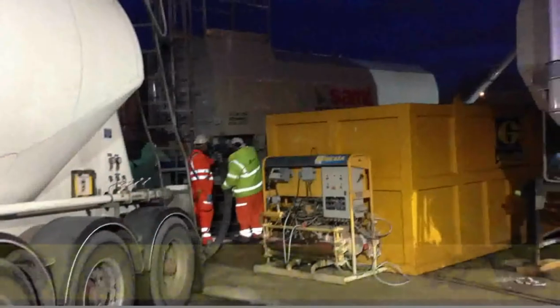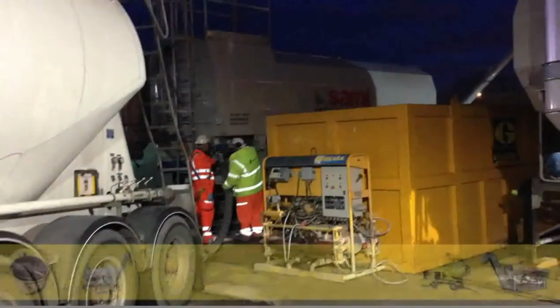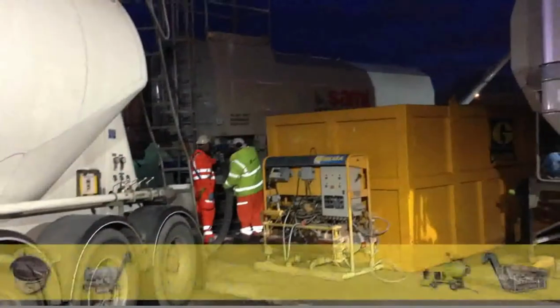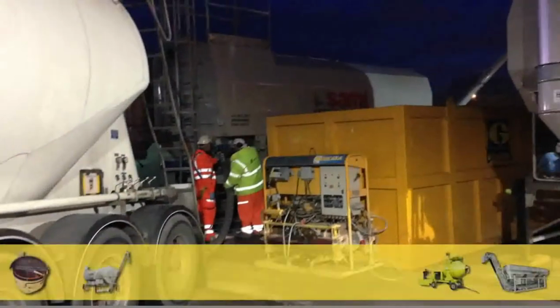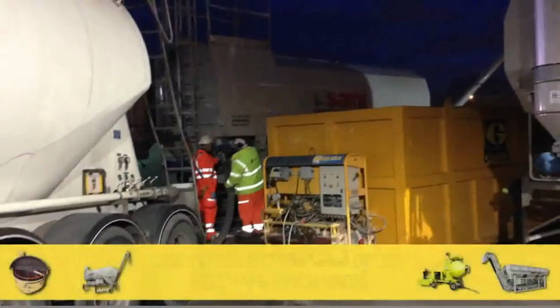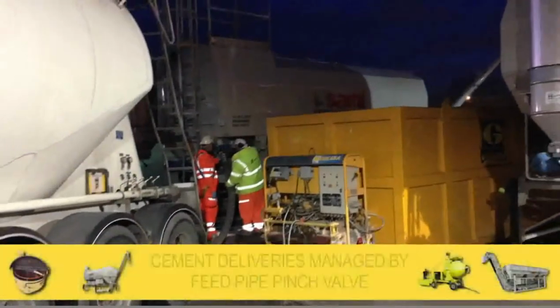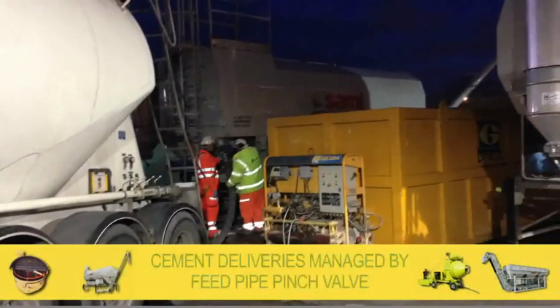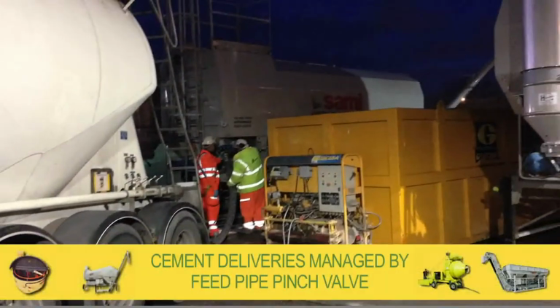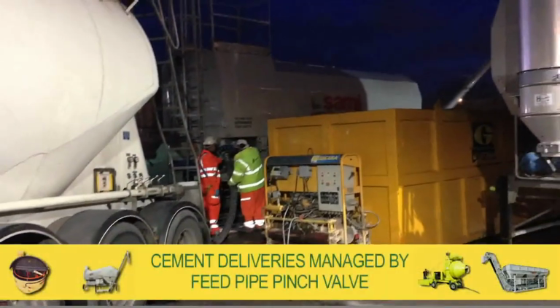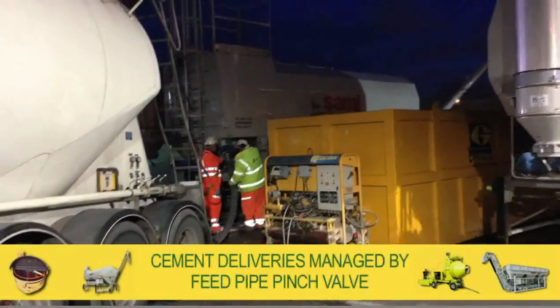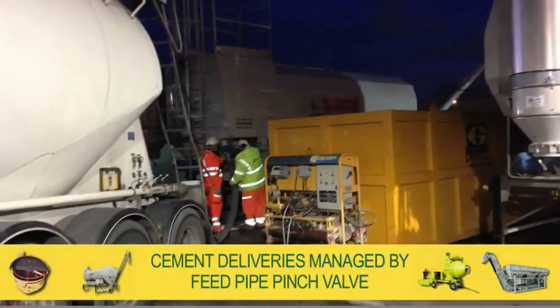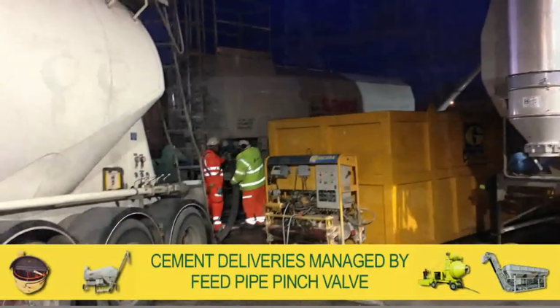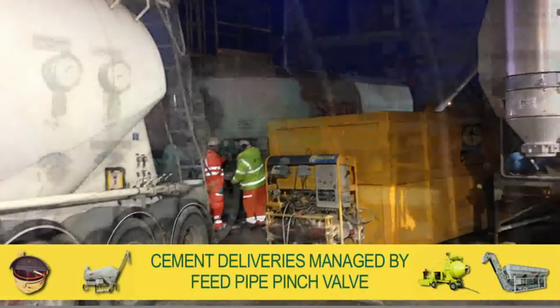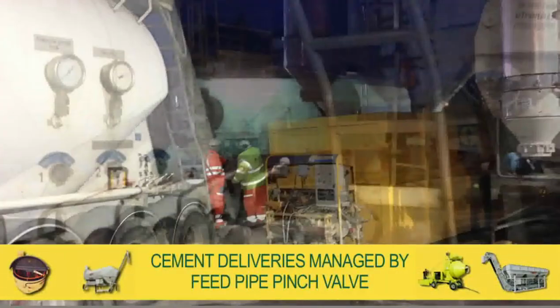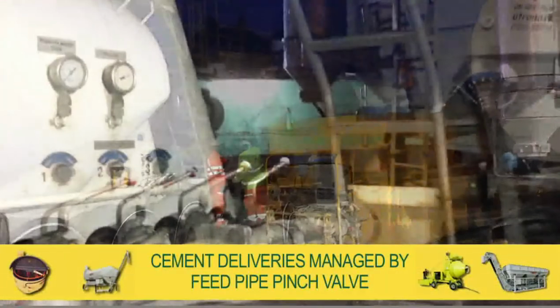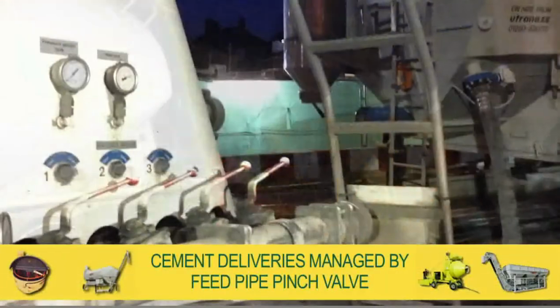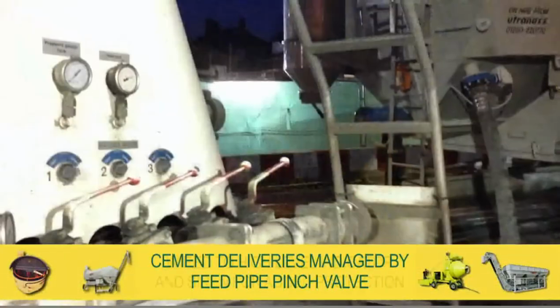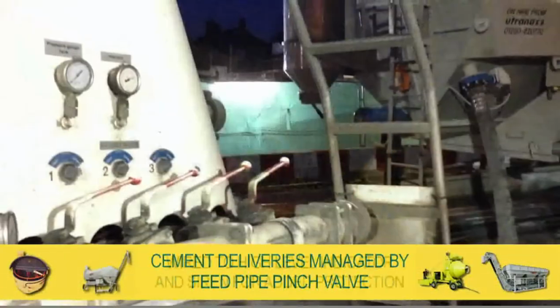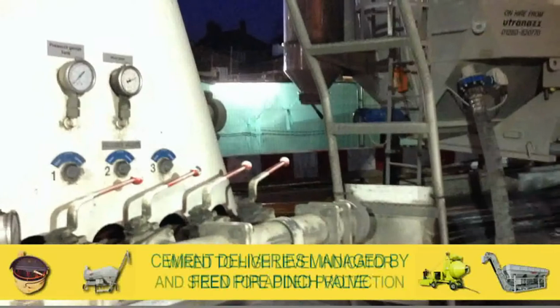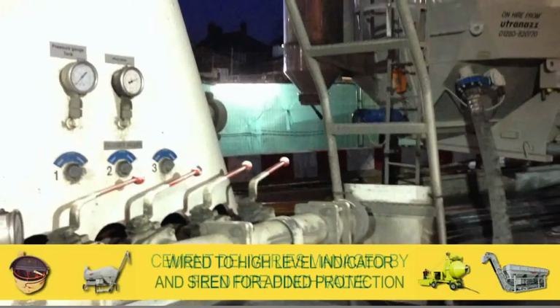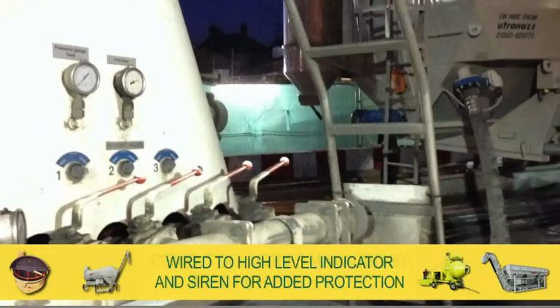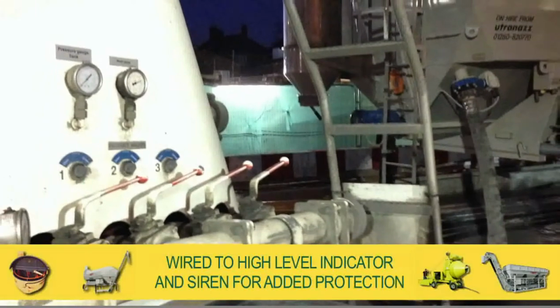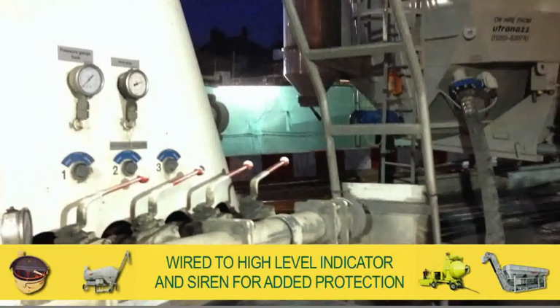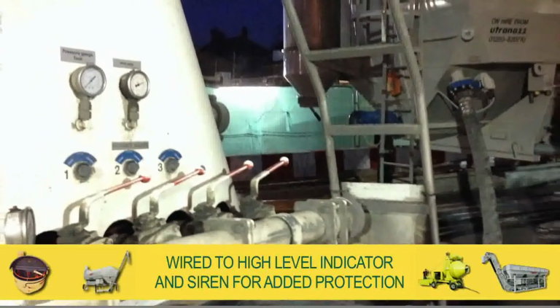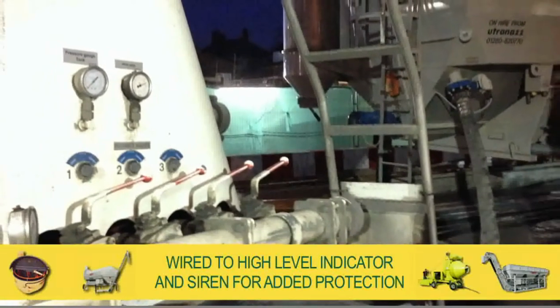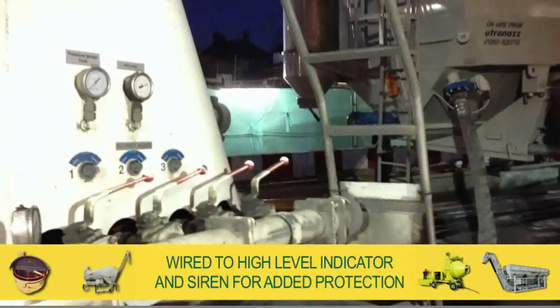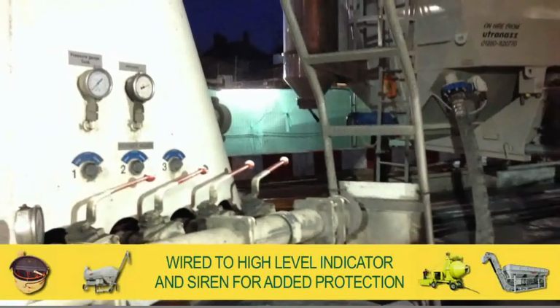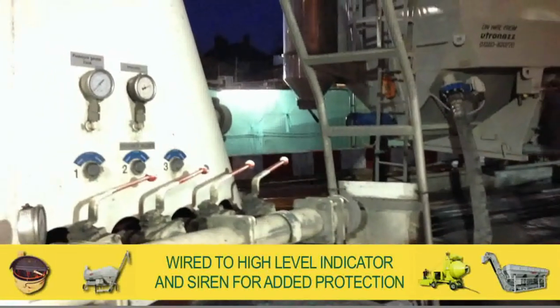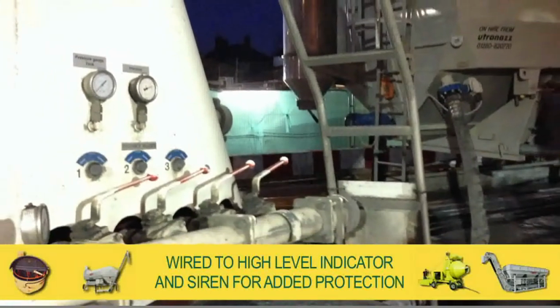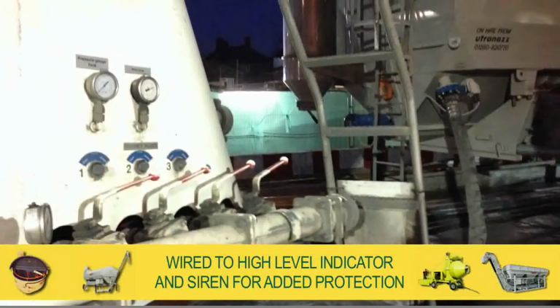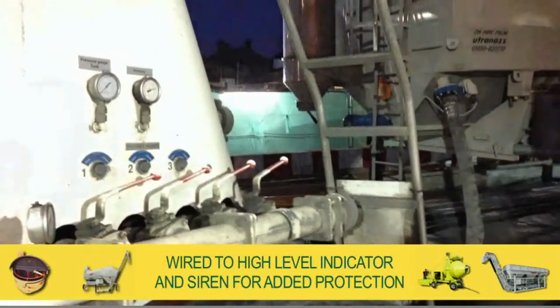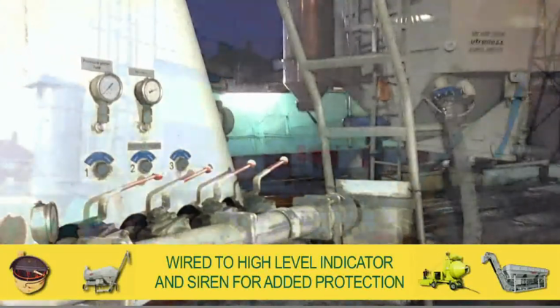Cement deliveries are managed by a feed pipe pinch valve that's wired to a high-level indicator and siren for added protection.